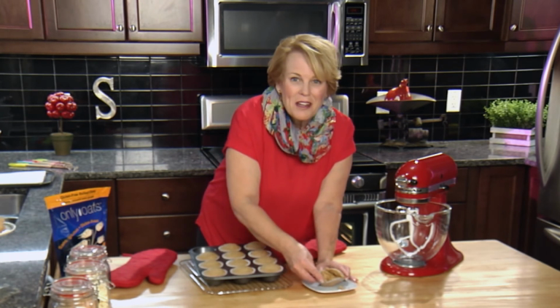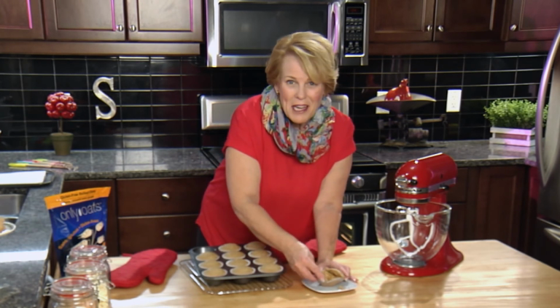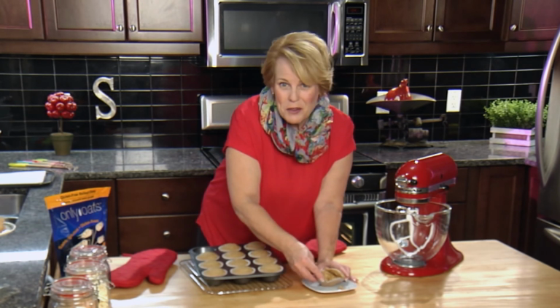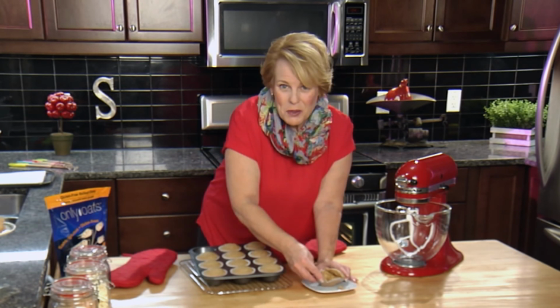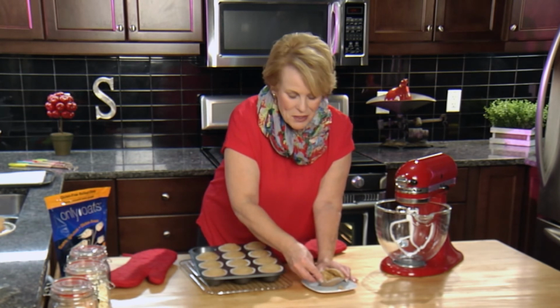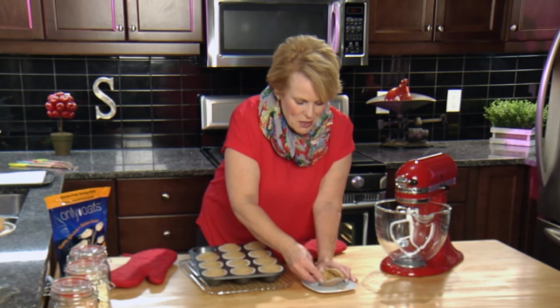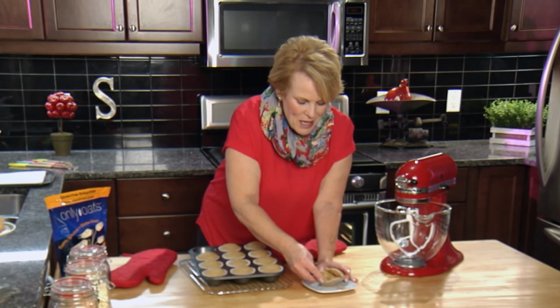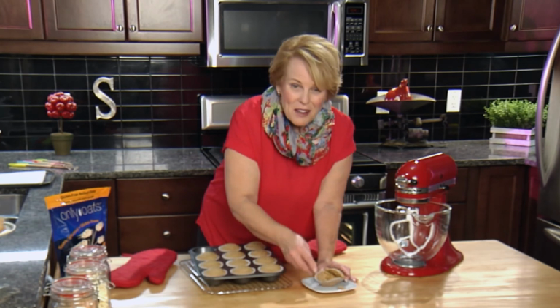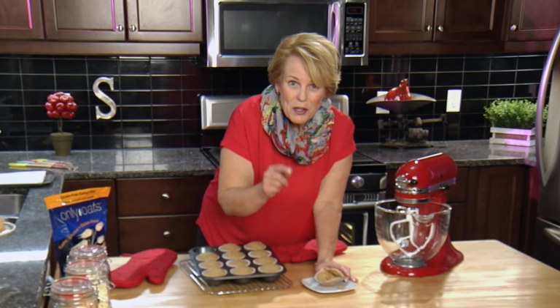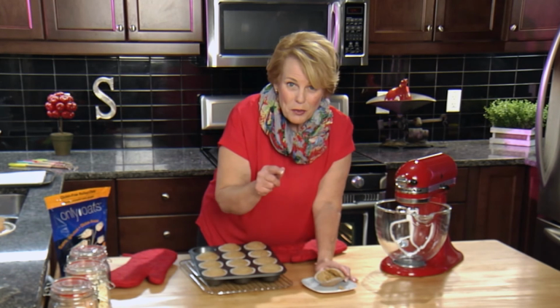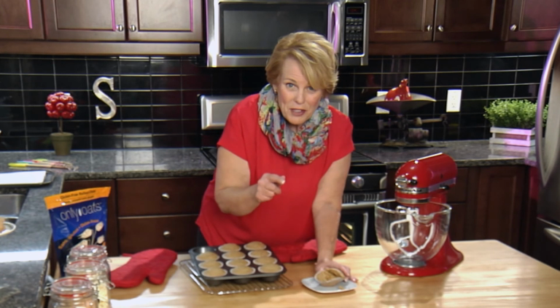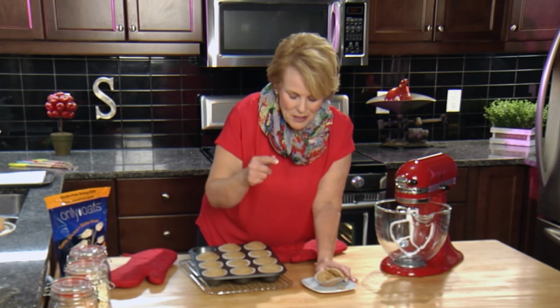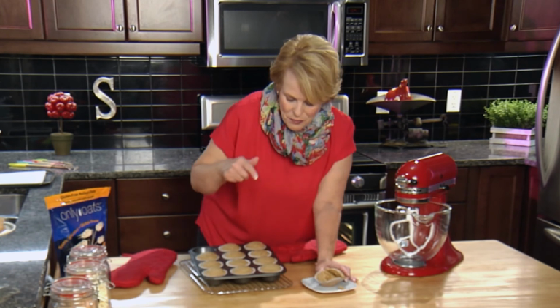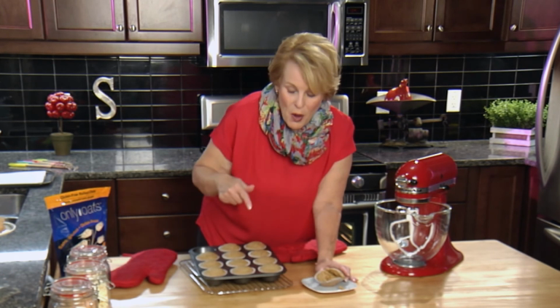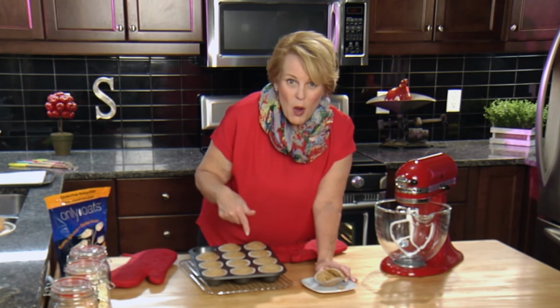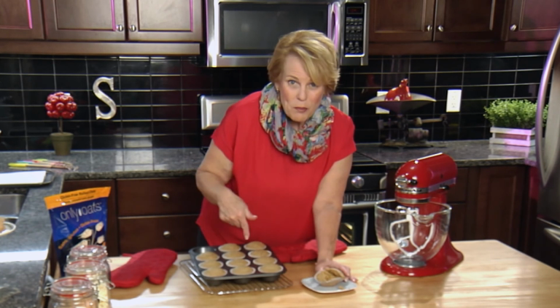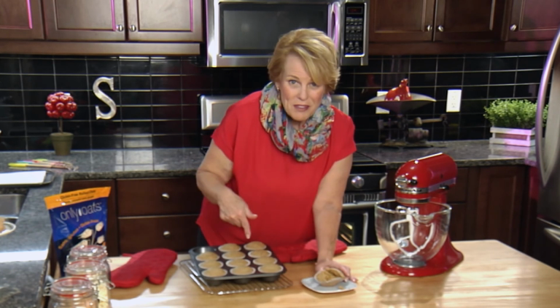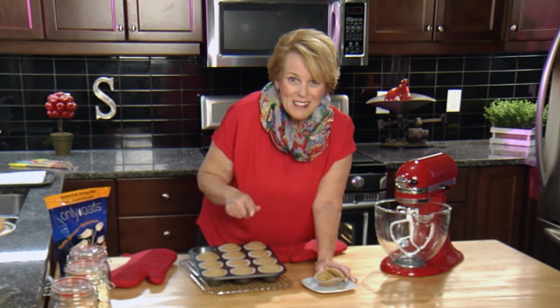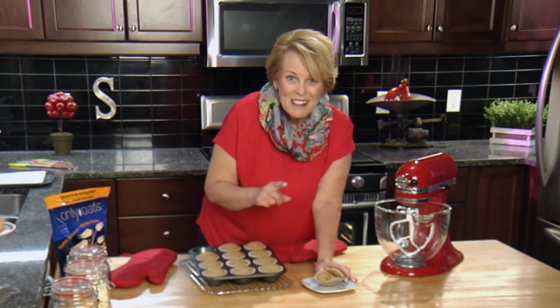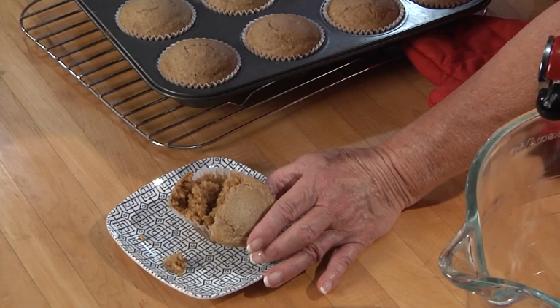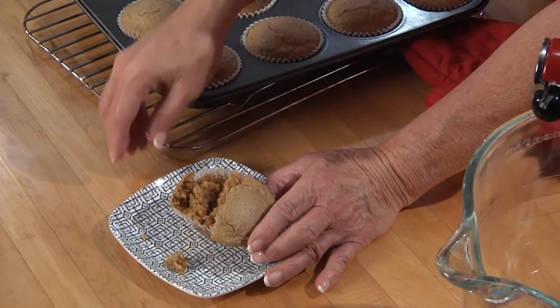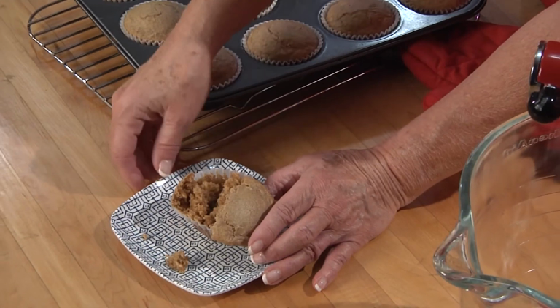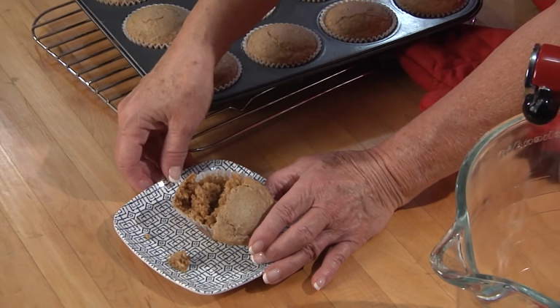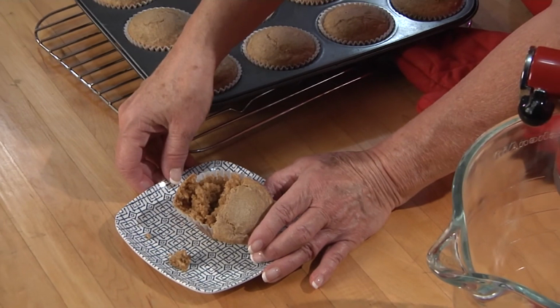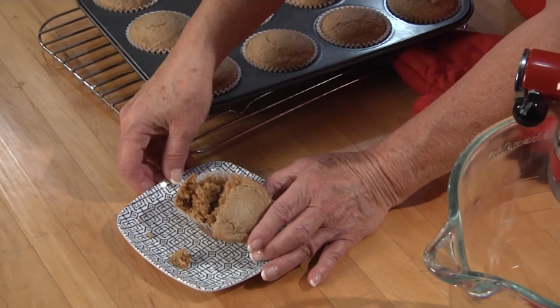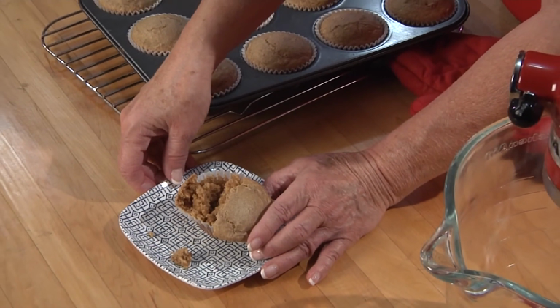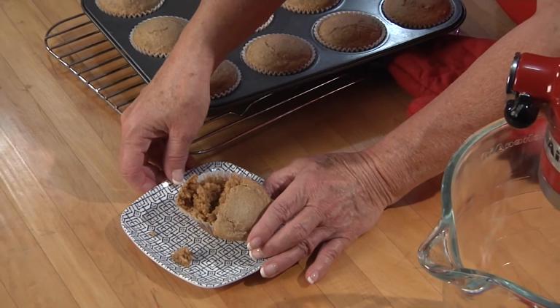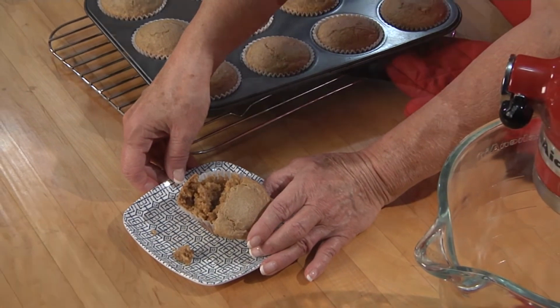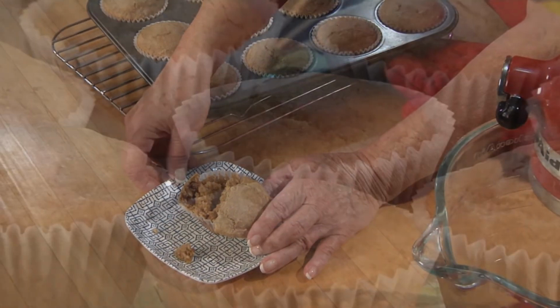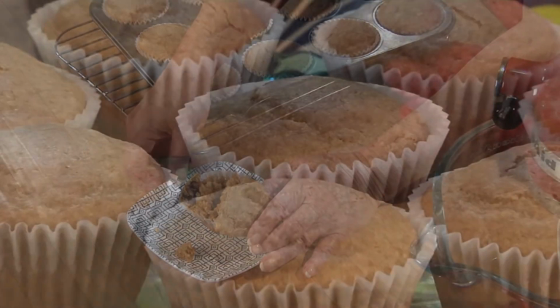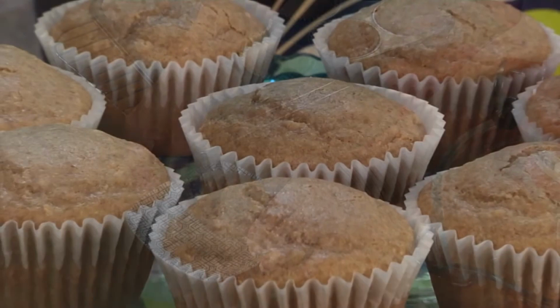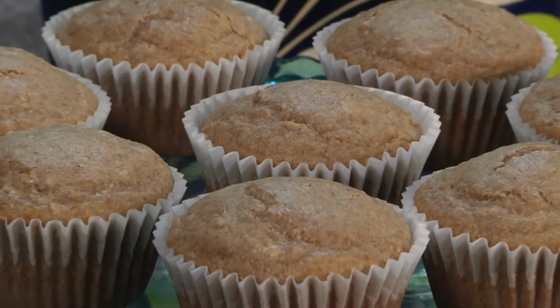Now you too can make gluten-free oat muffins in your home kitchen. Until next time, take care of yourself. Bye!